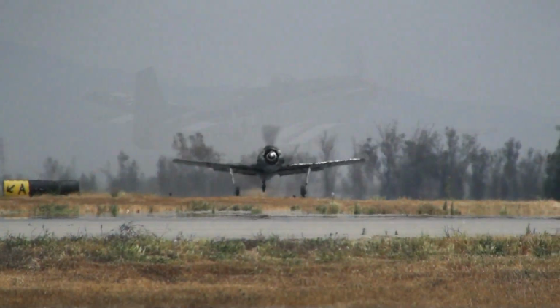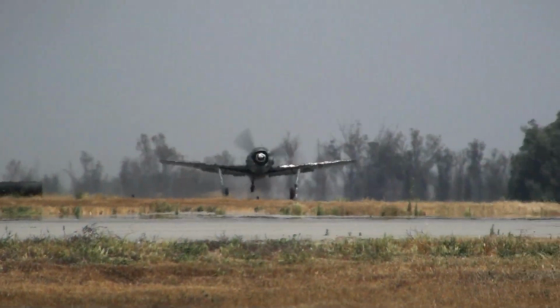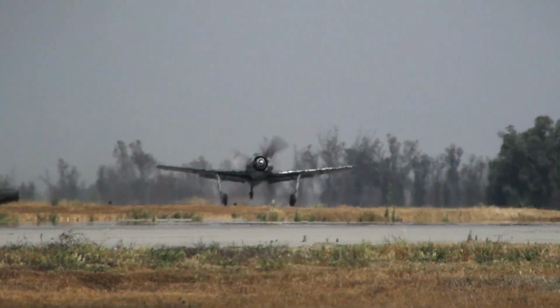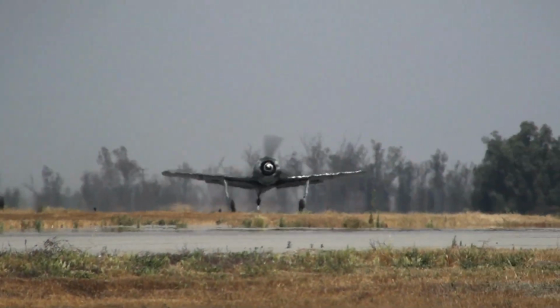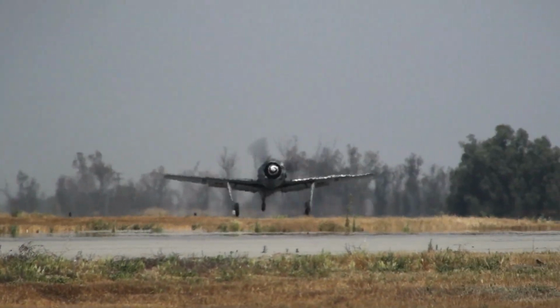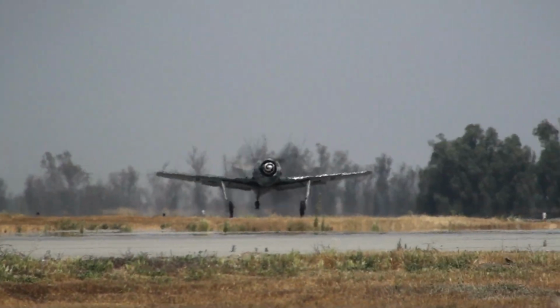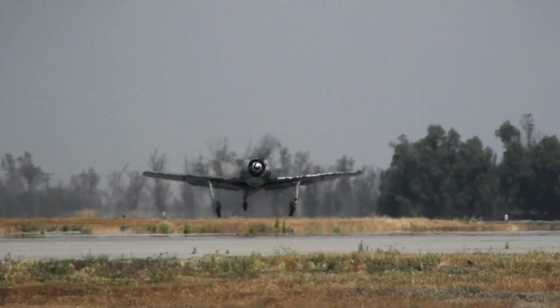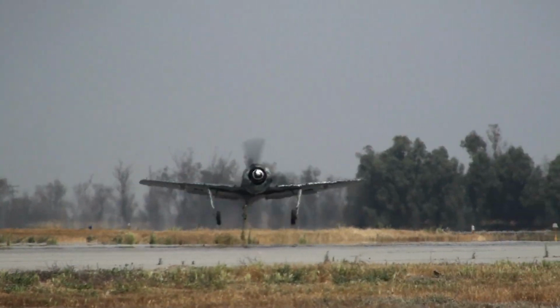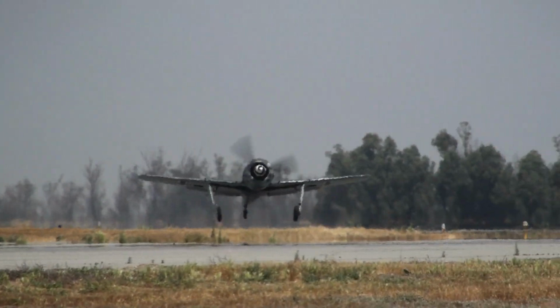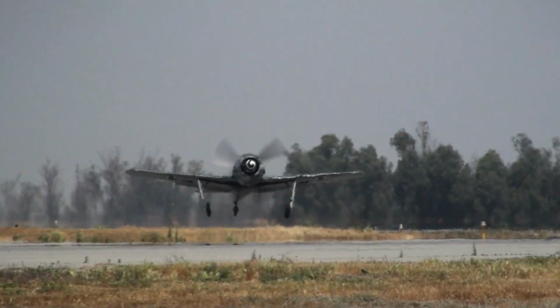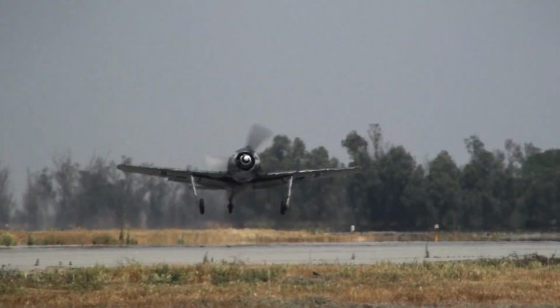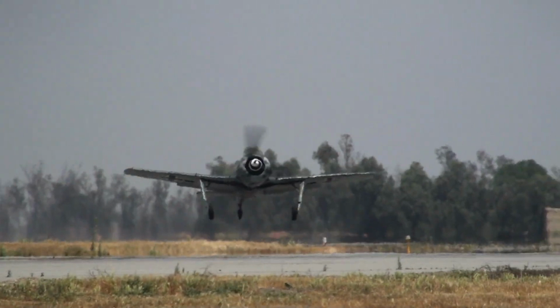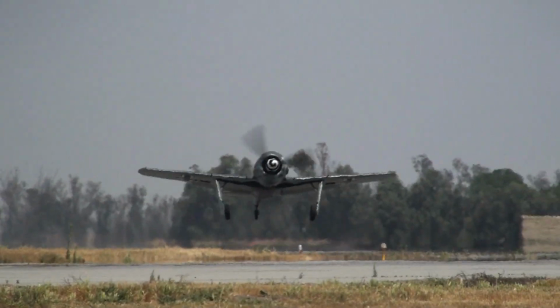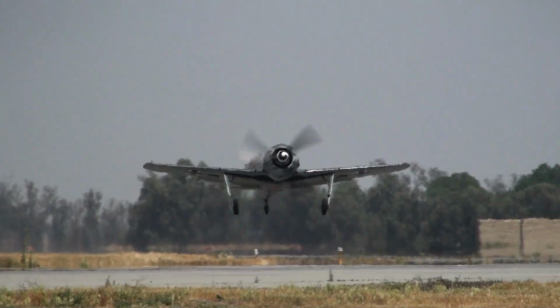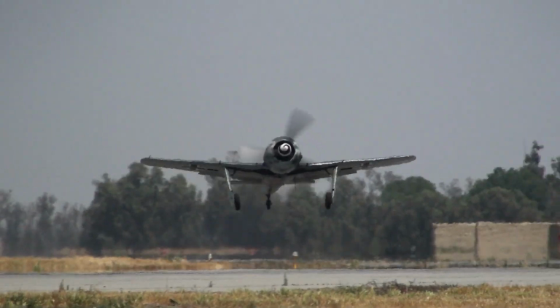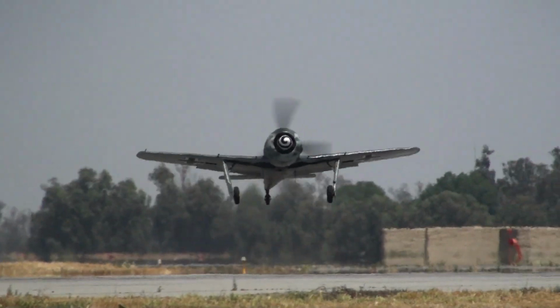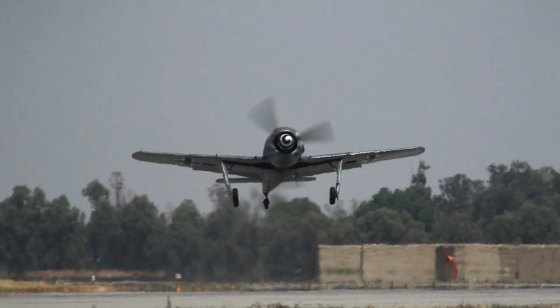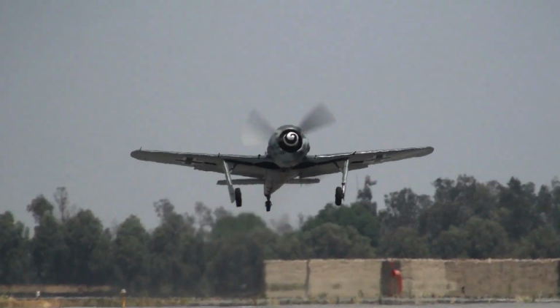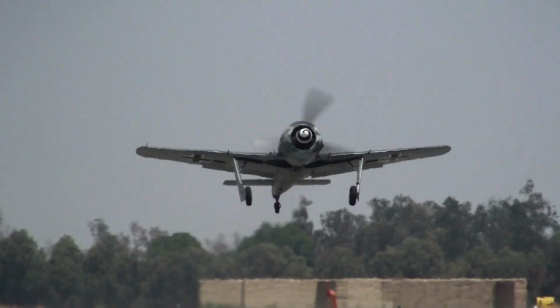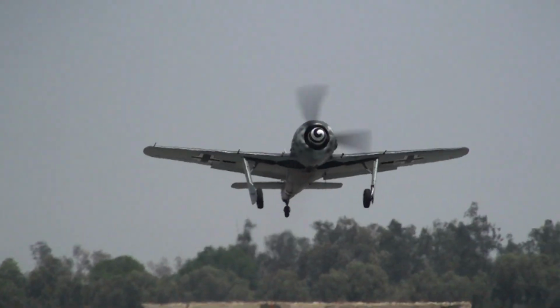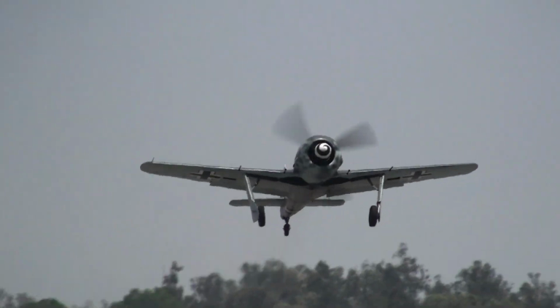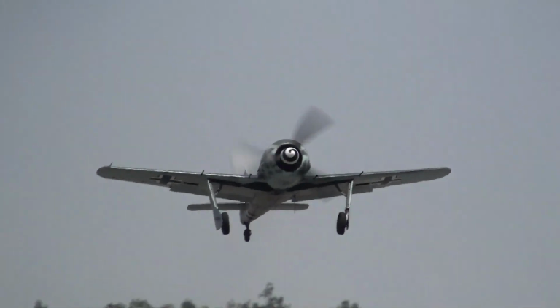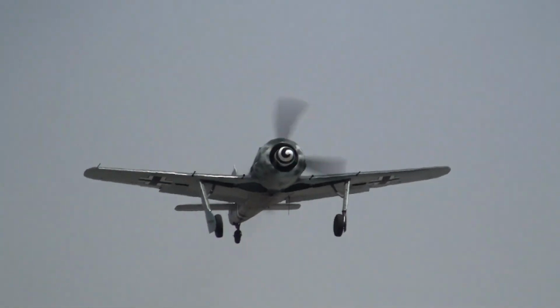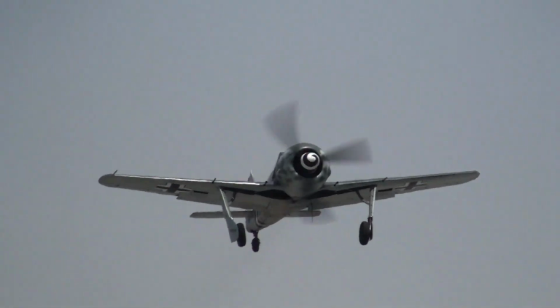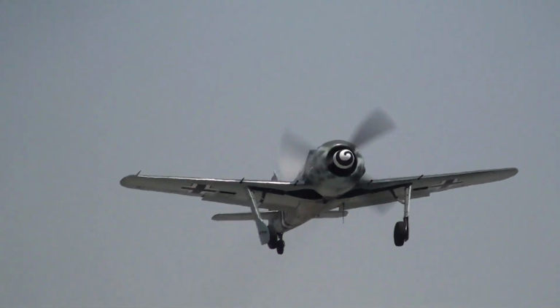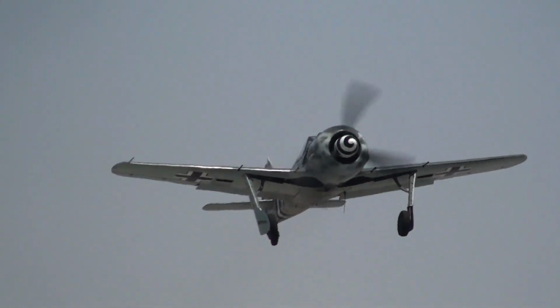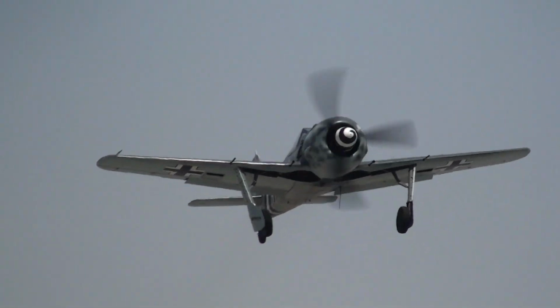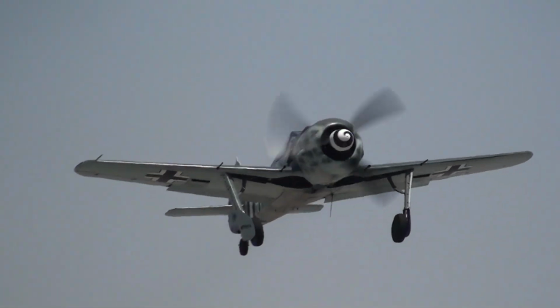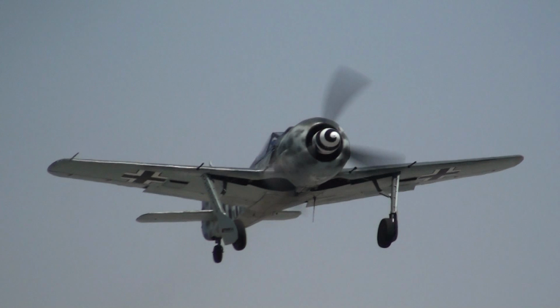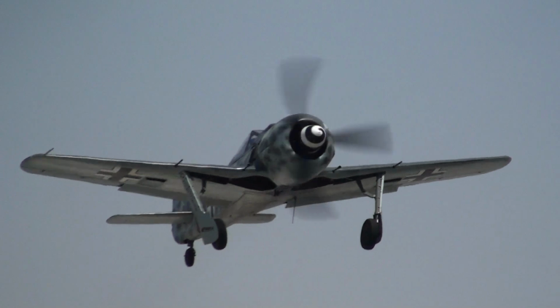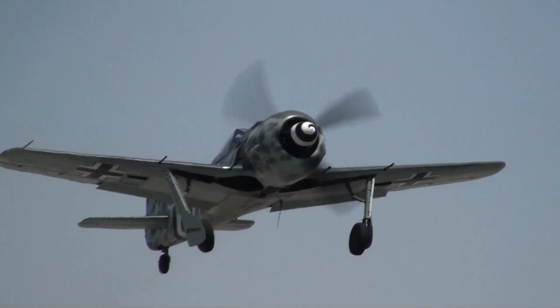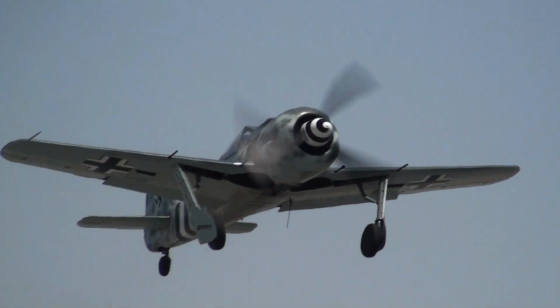The FW-190 is underway, breaking ground, and now the 190 is airborne.